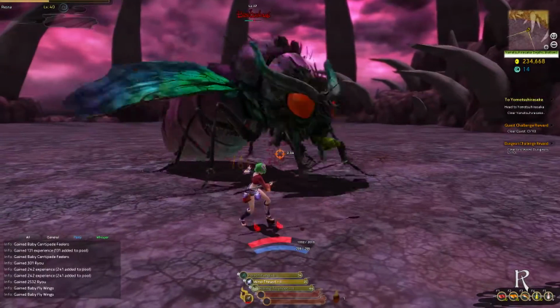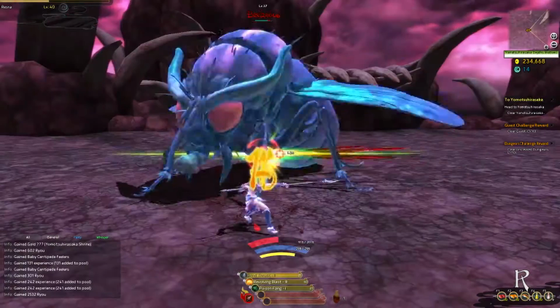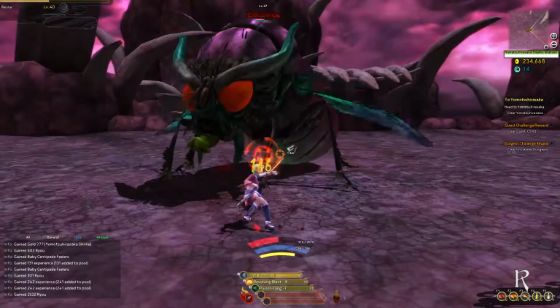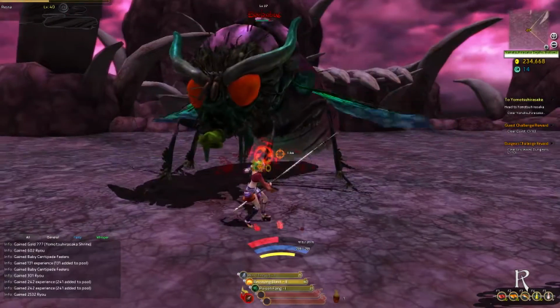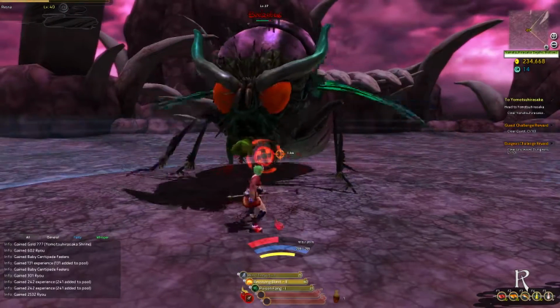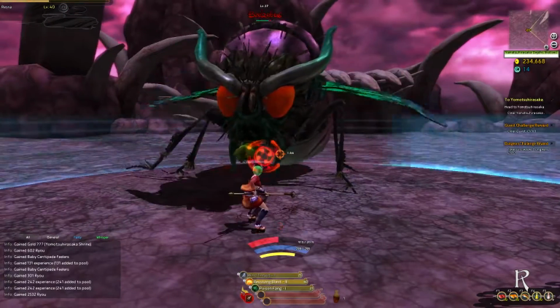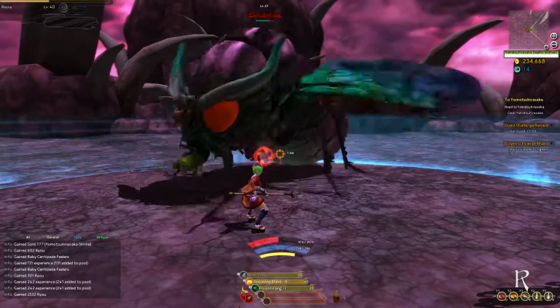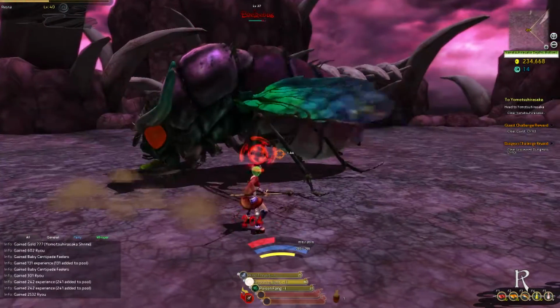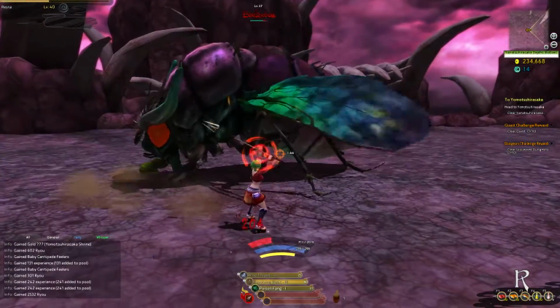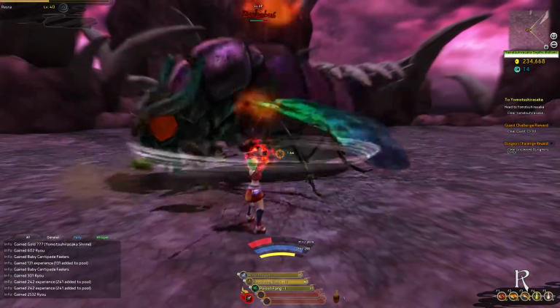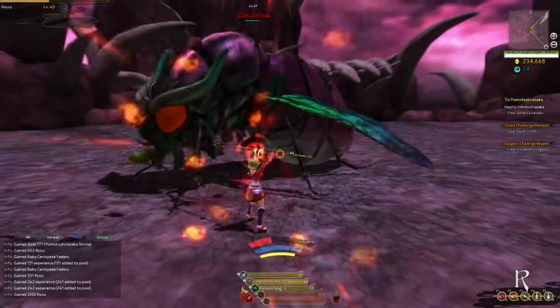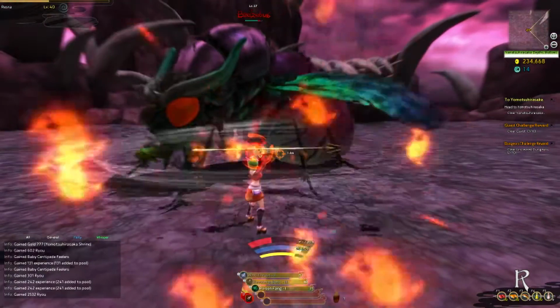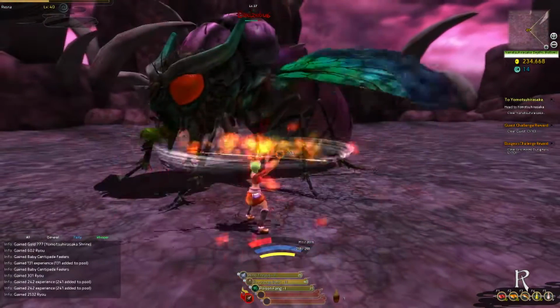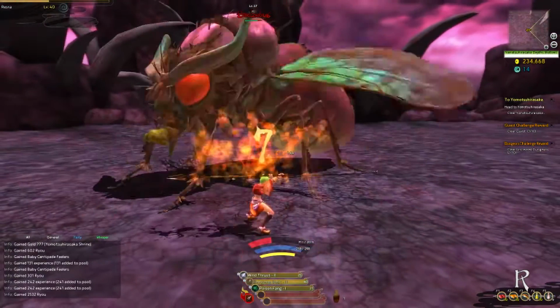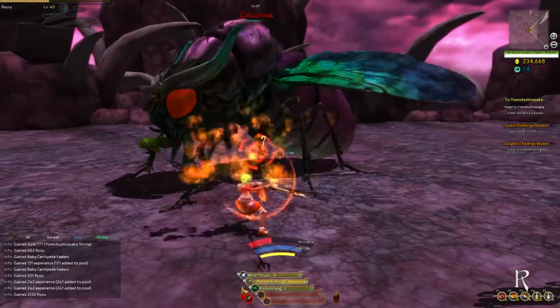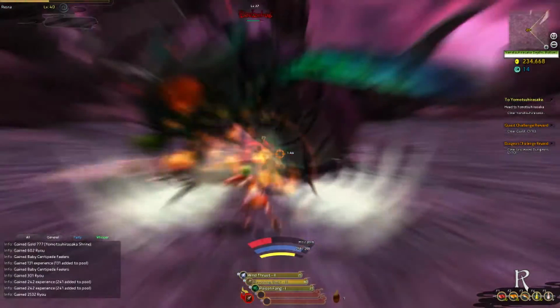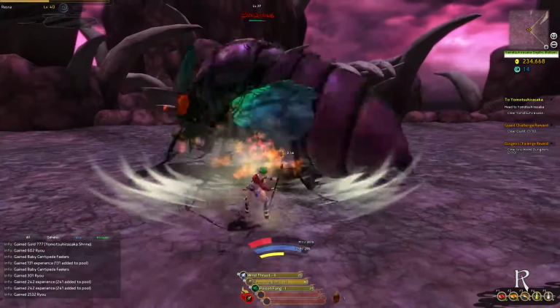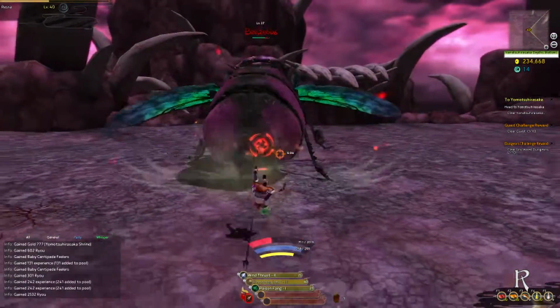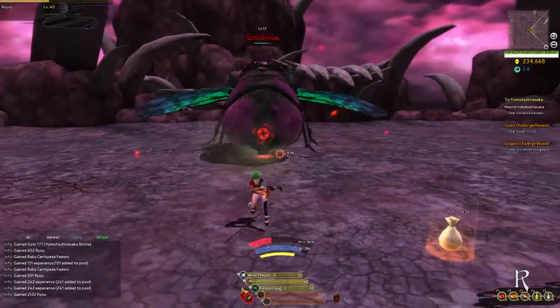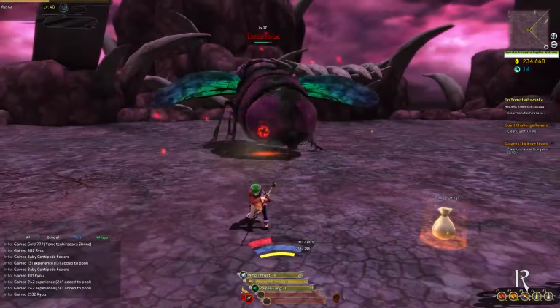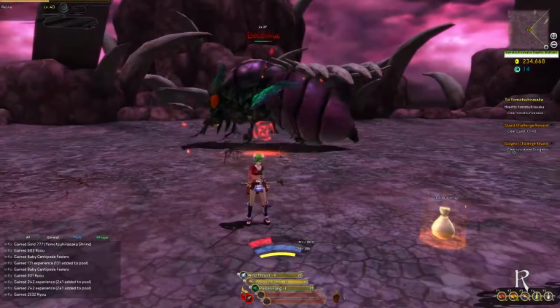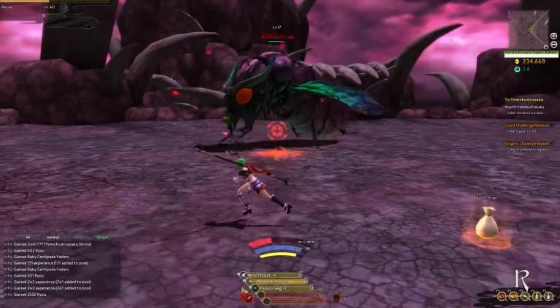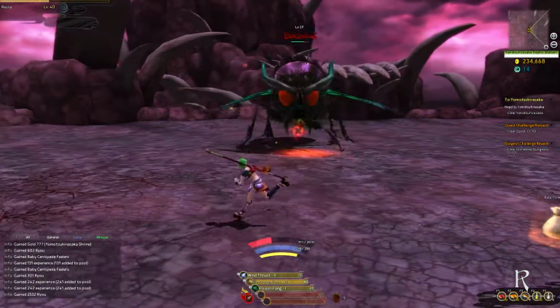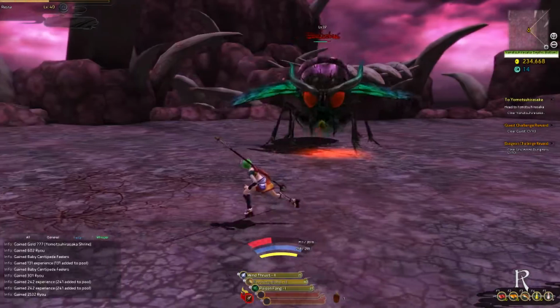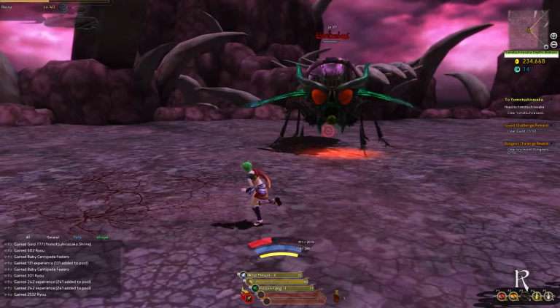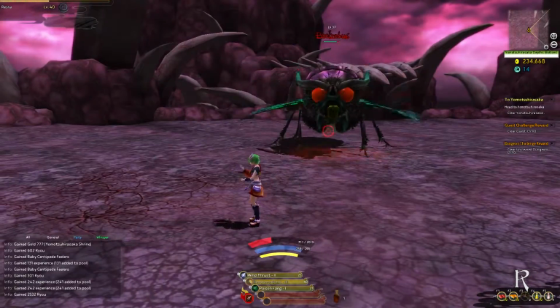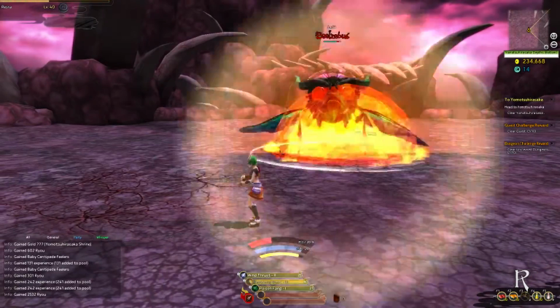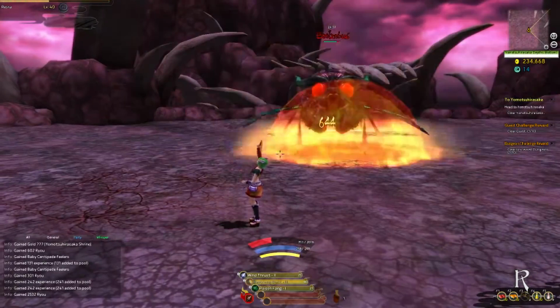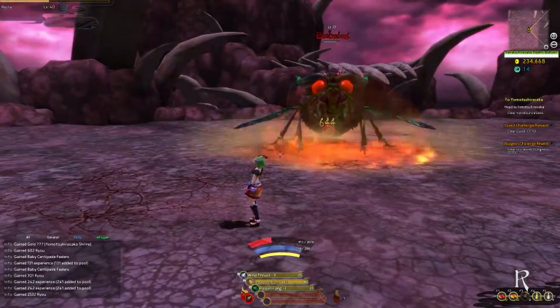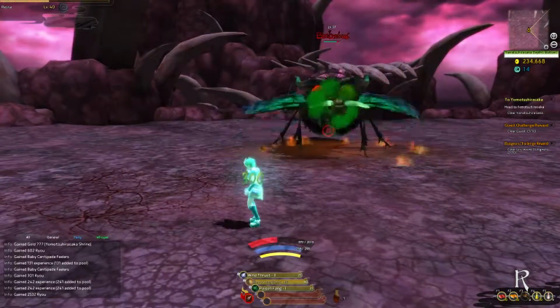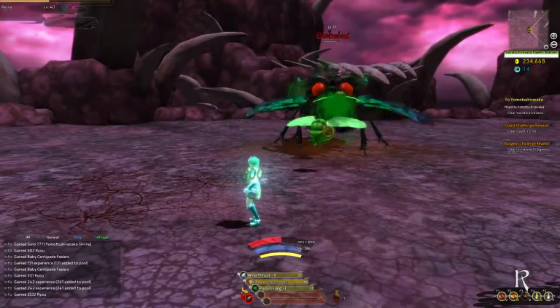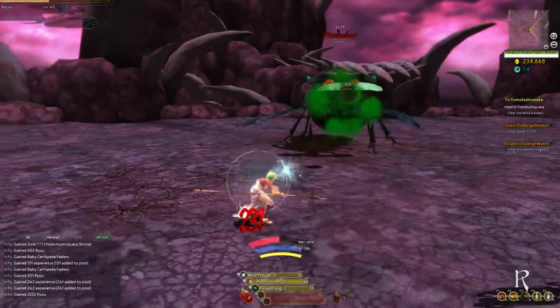His third attack is his Missile. He will shoot homing poison flies at you, which can be difficult to avoid because of its speed.